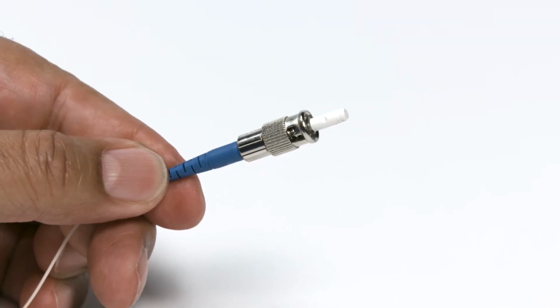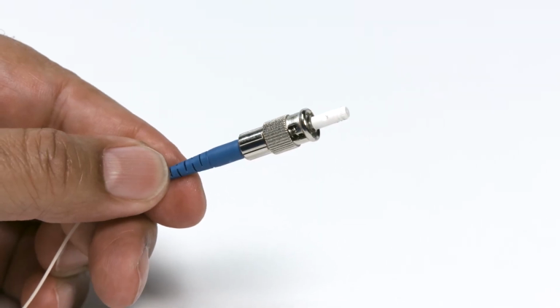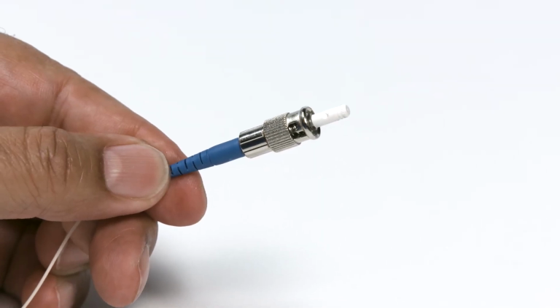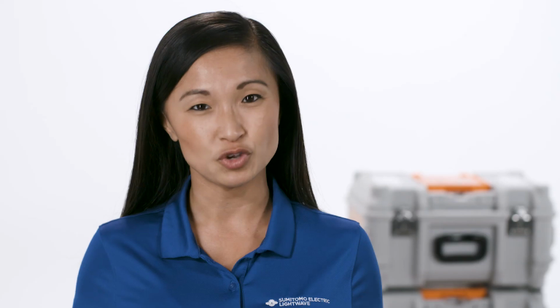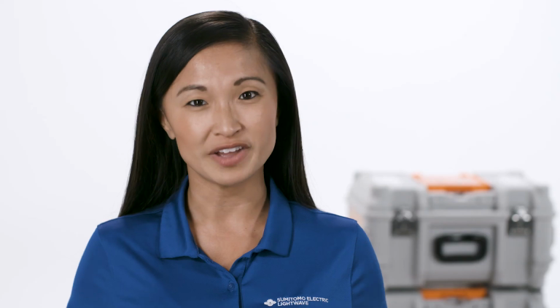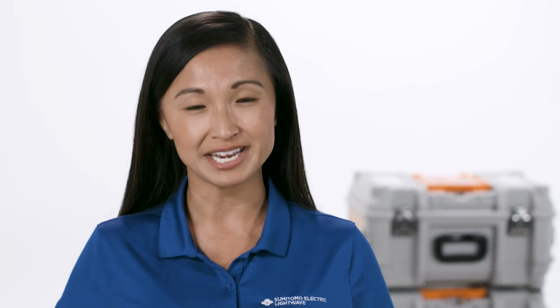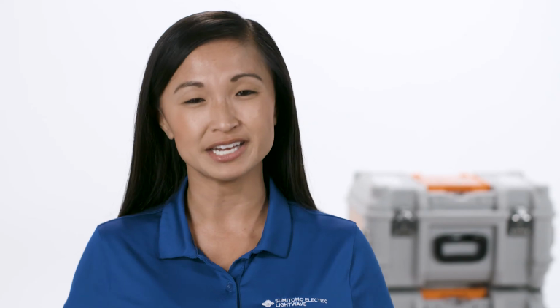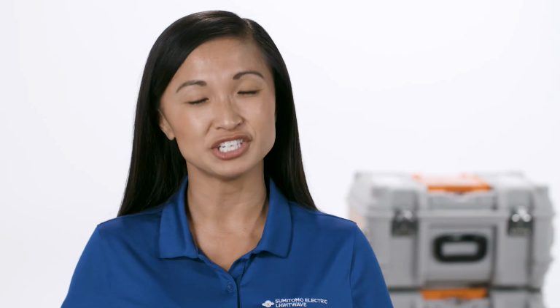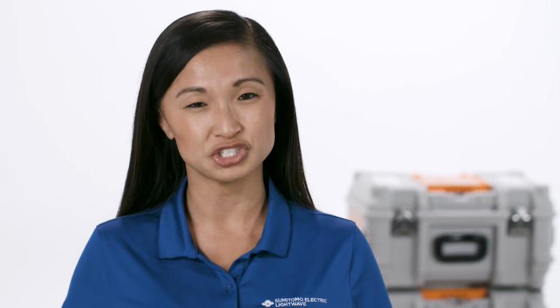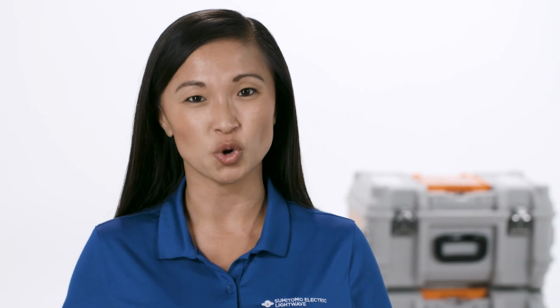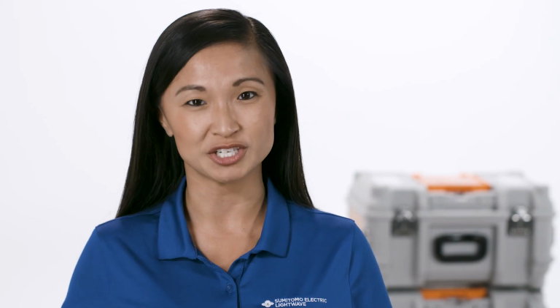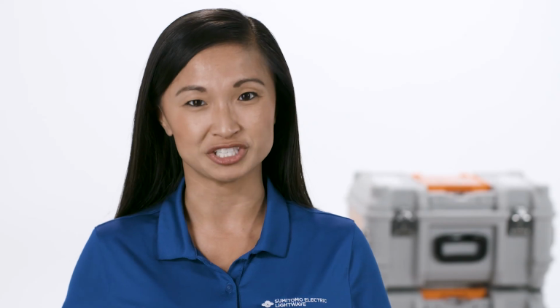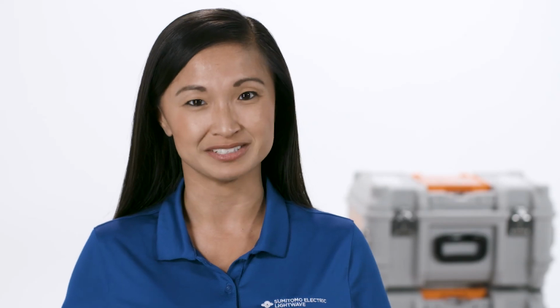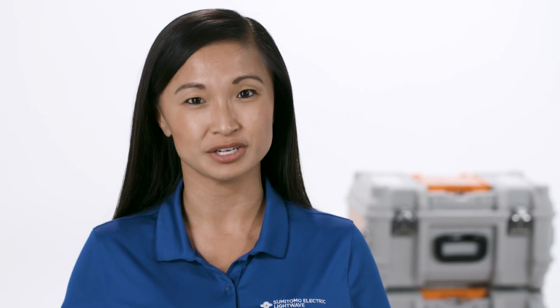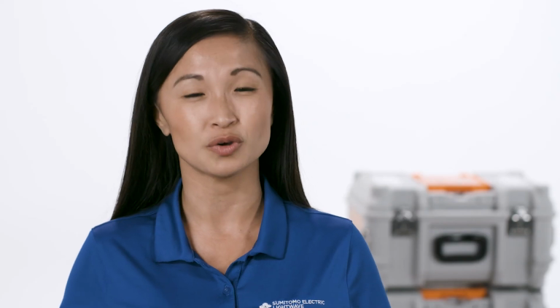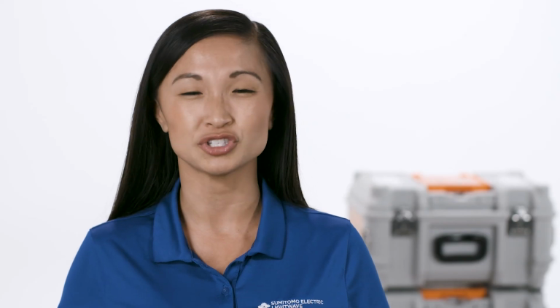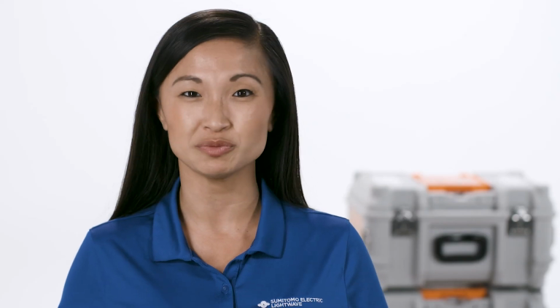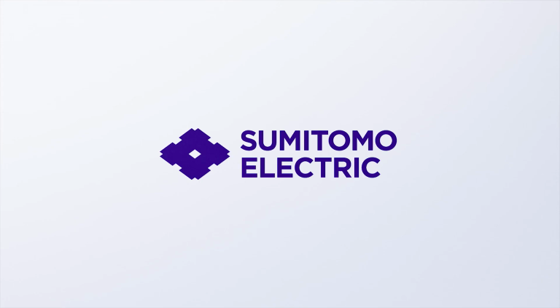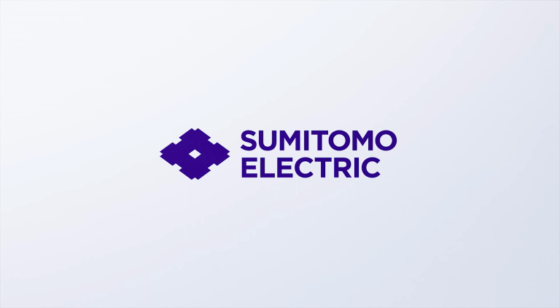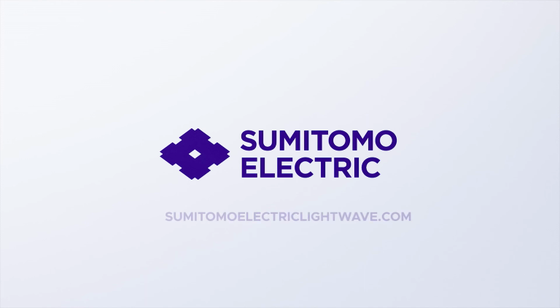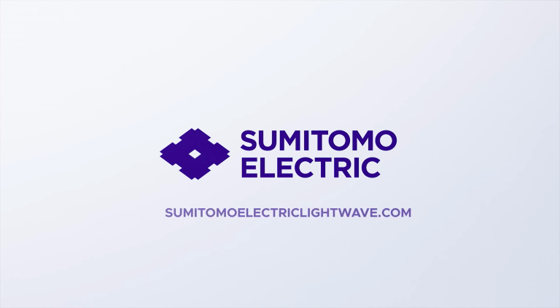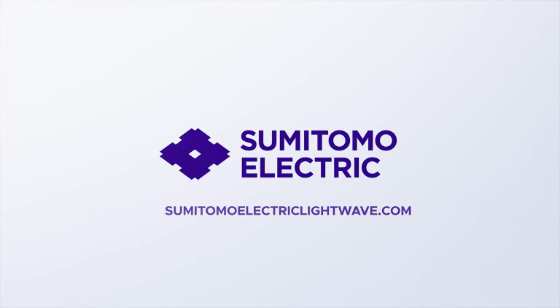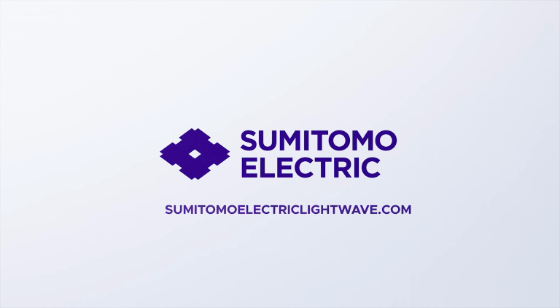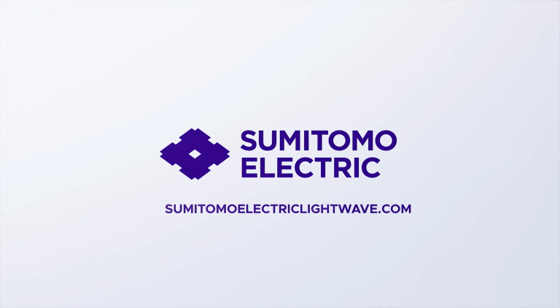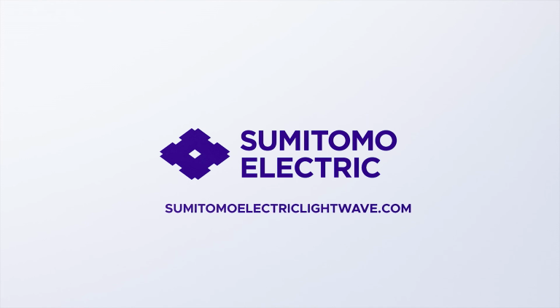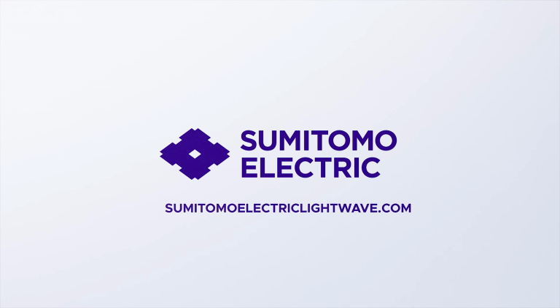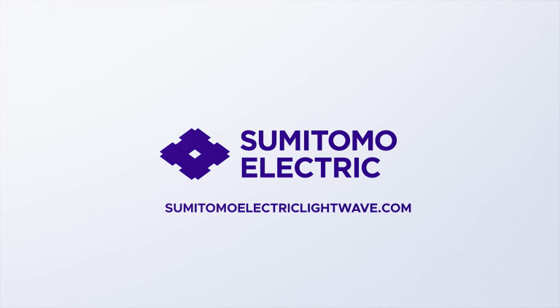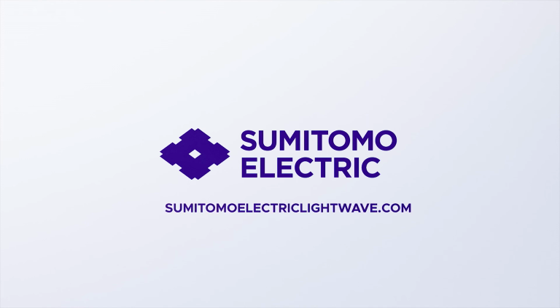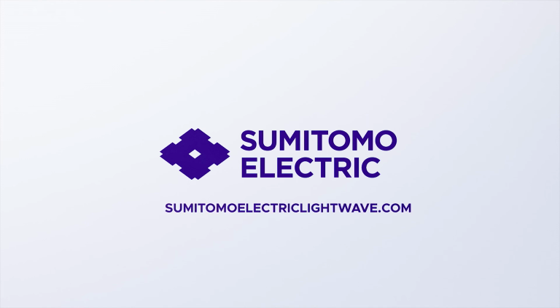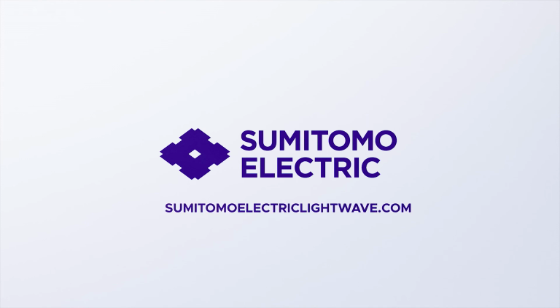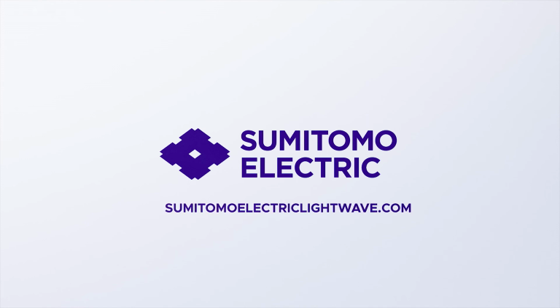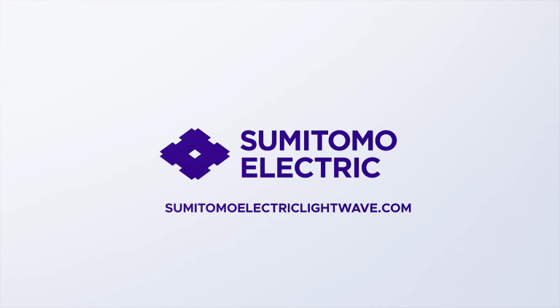If you have any additional questions, go to sumitomoelectriclightwave.com.